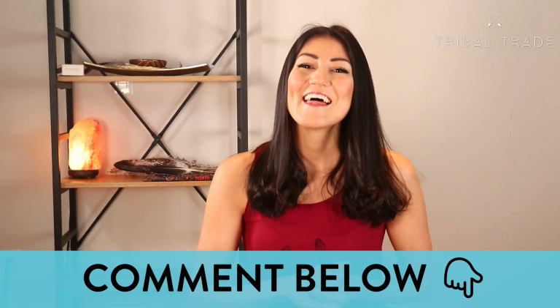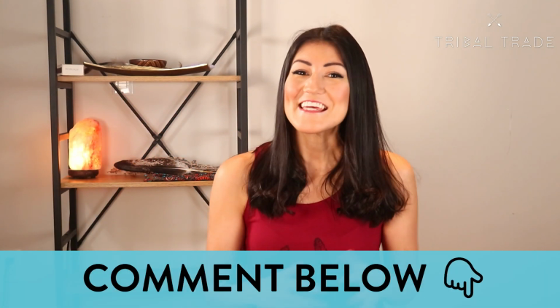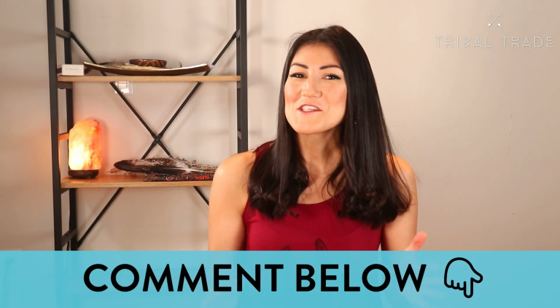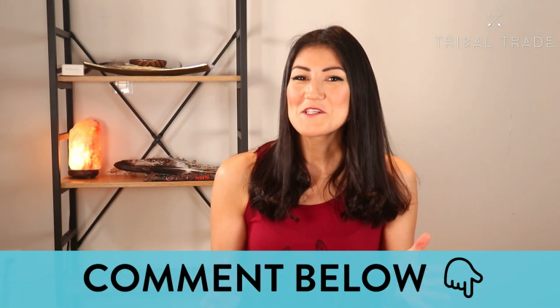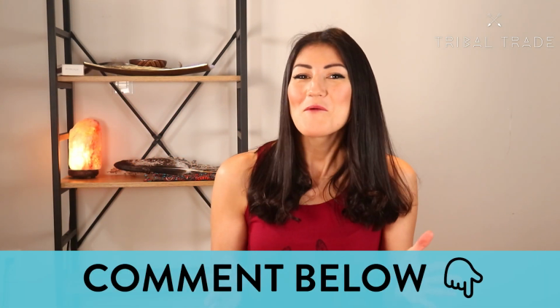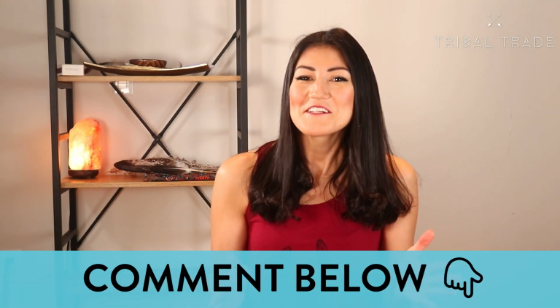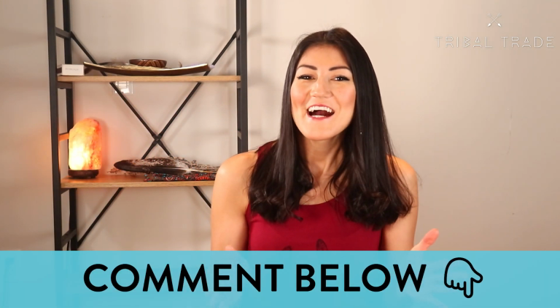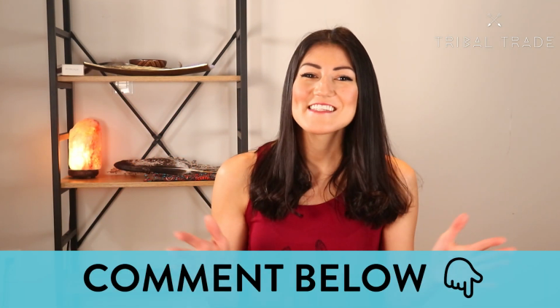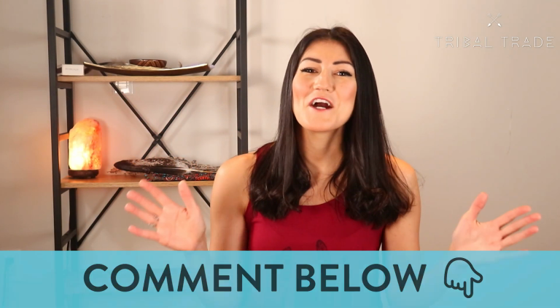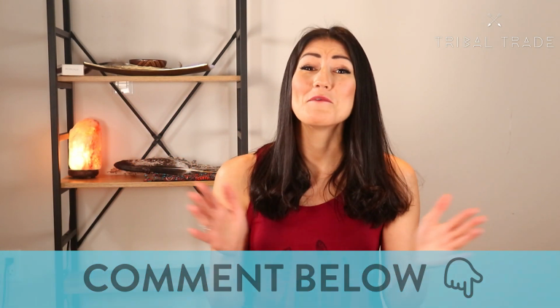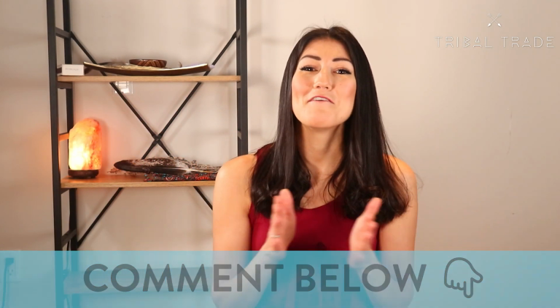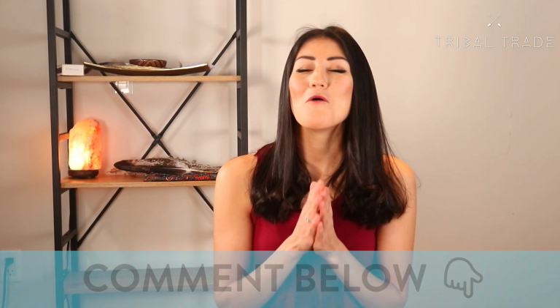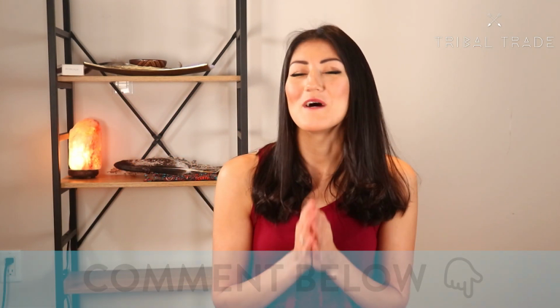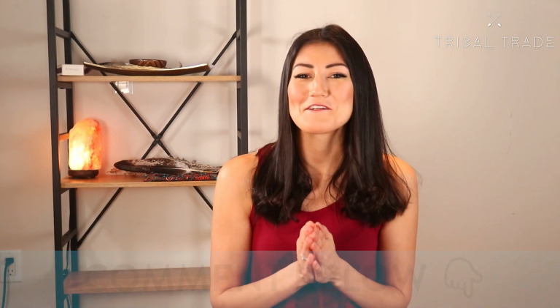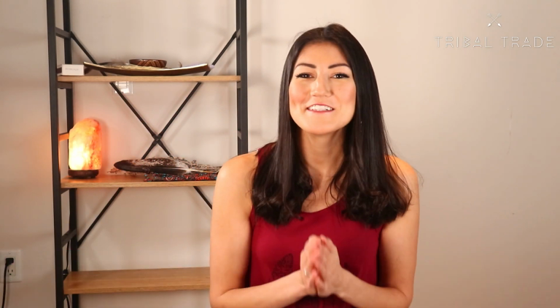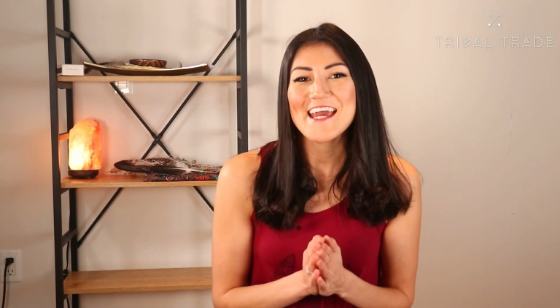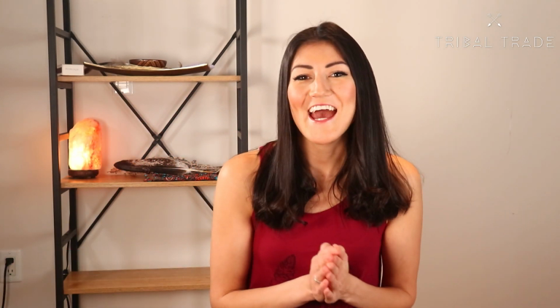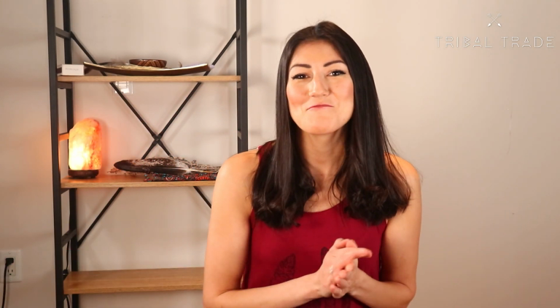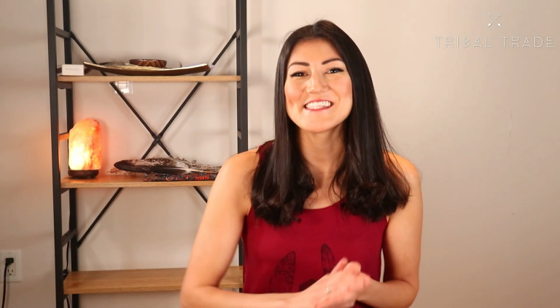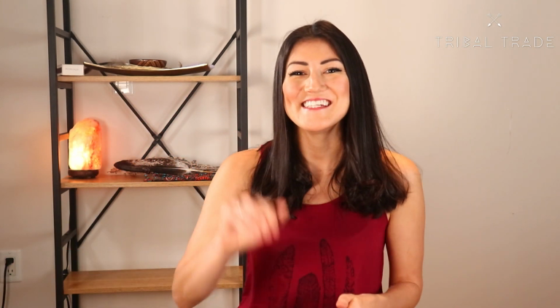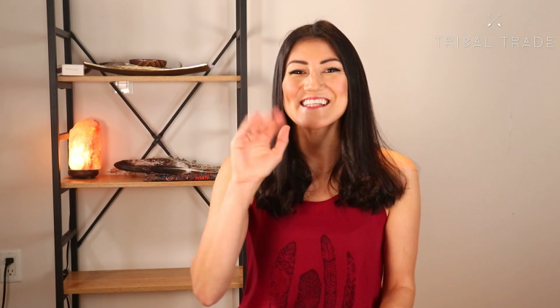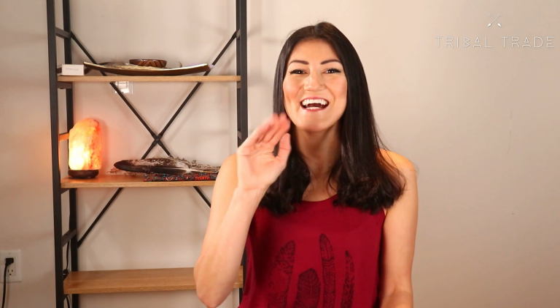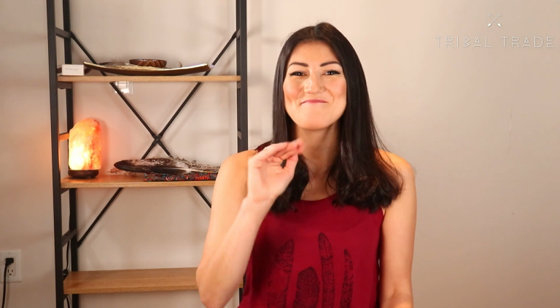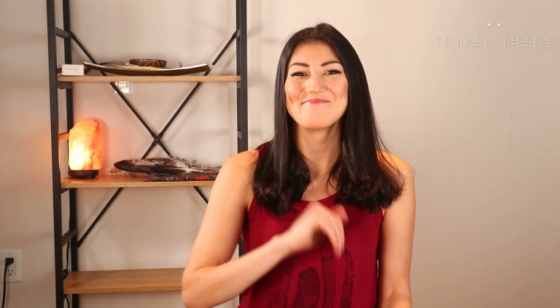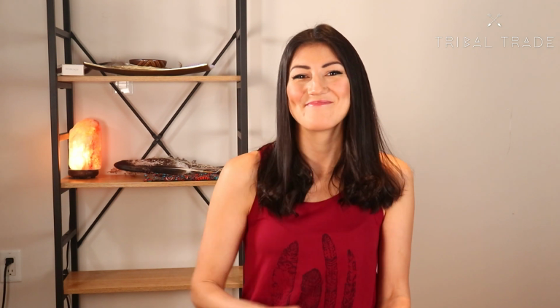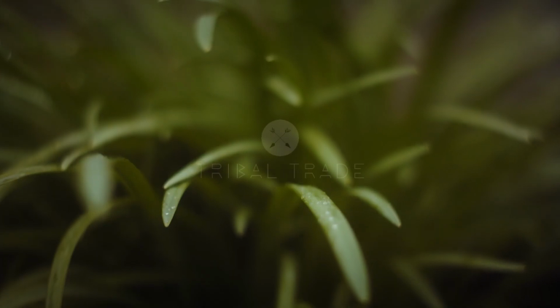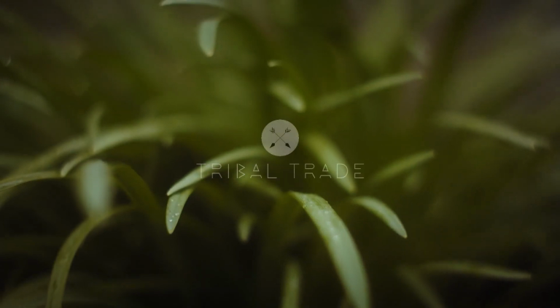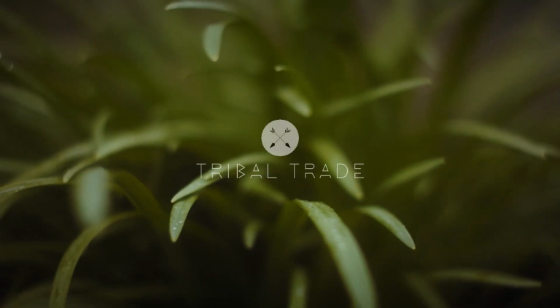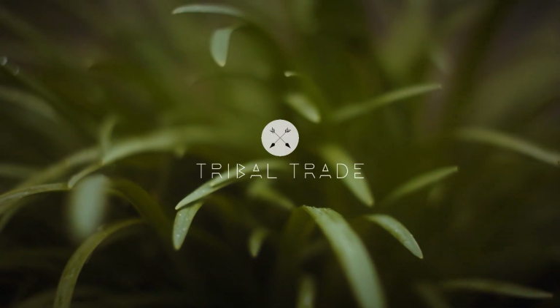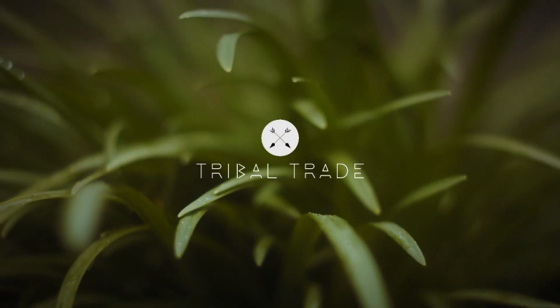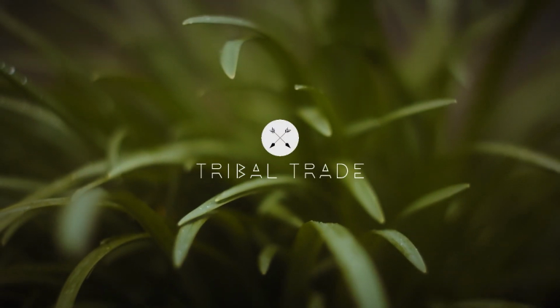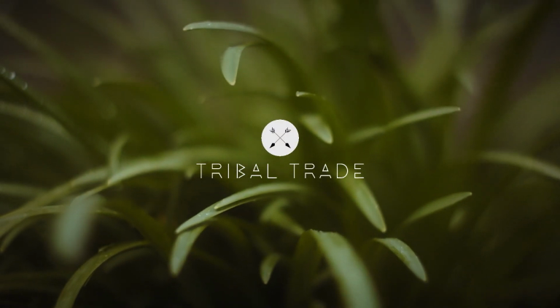Thank you so much for watching. I hope you have a wonderful day and we'll see you next time. Bye!